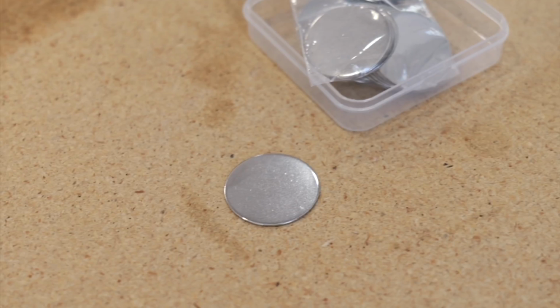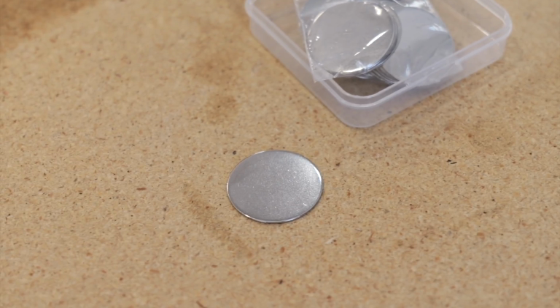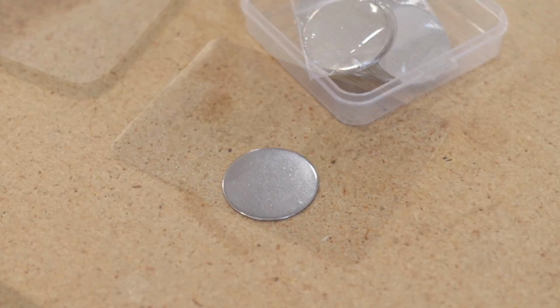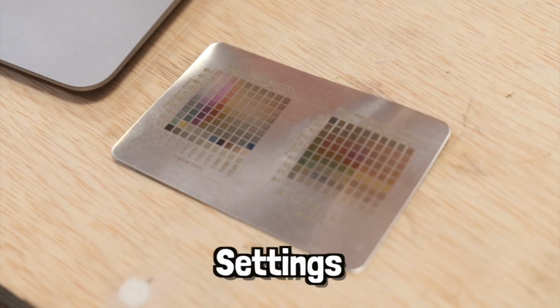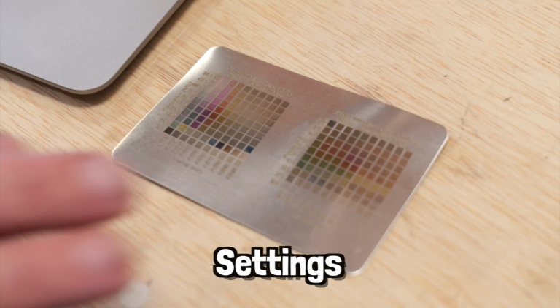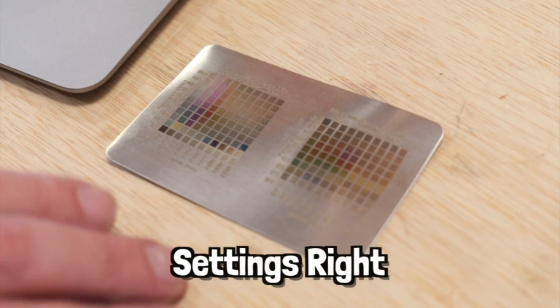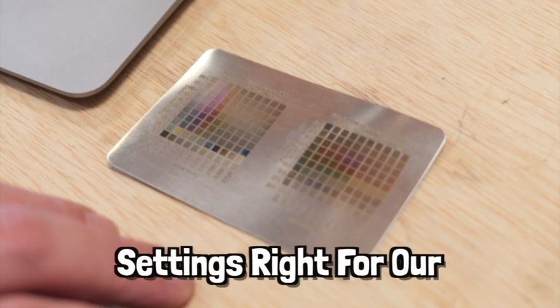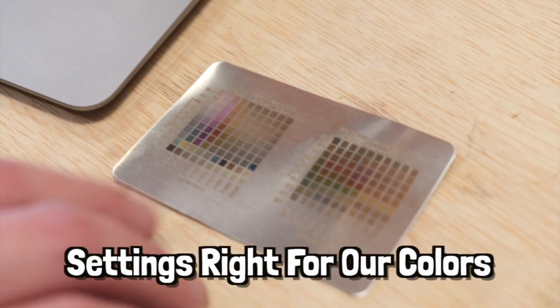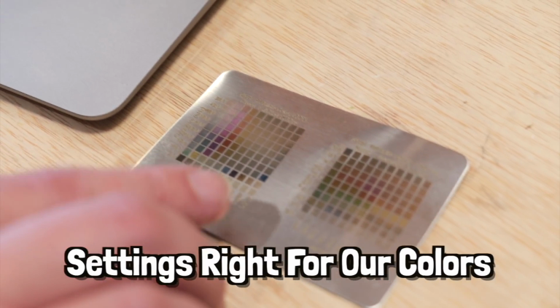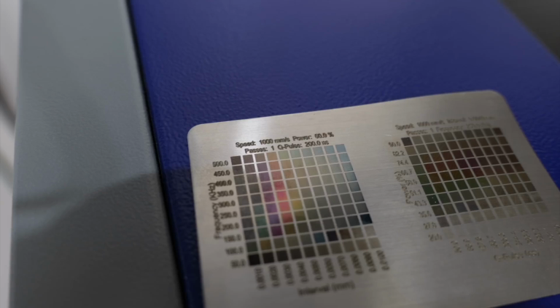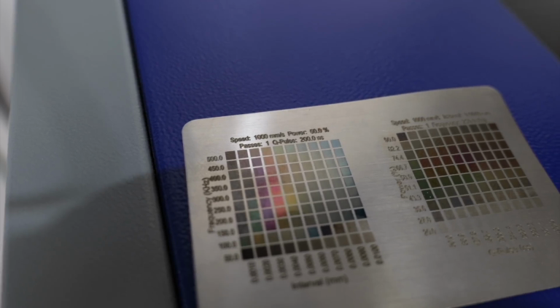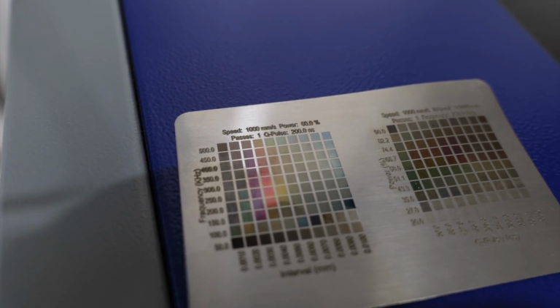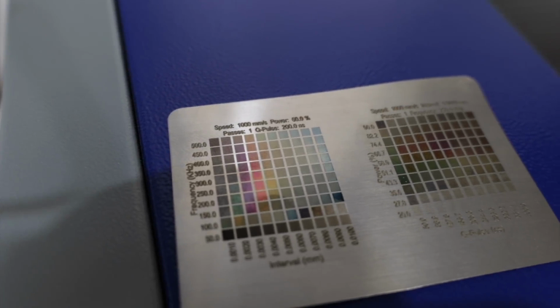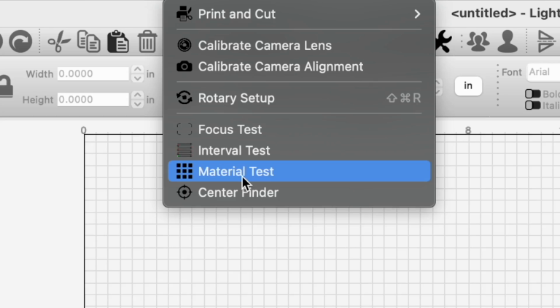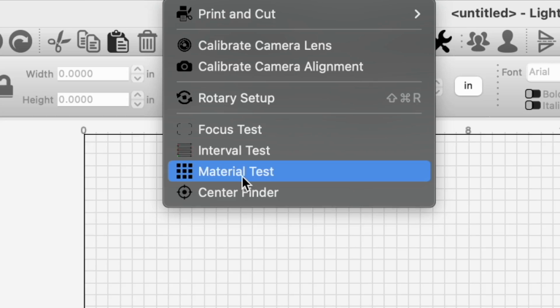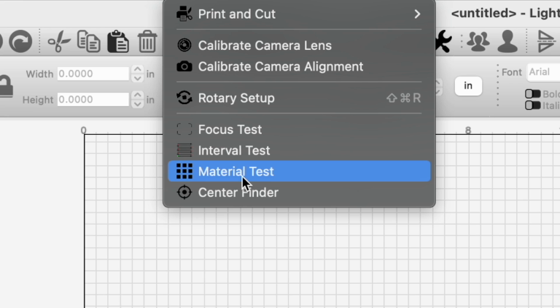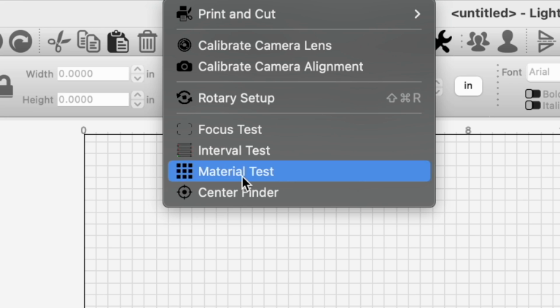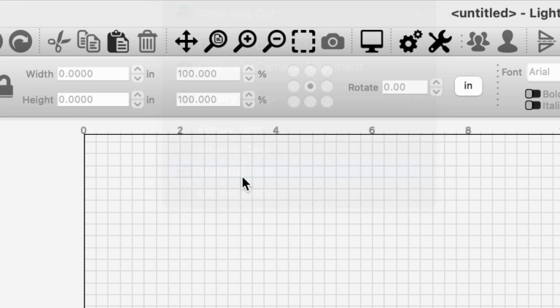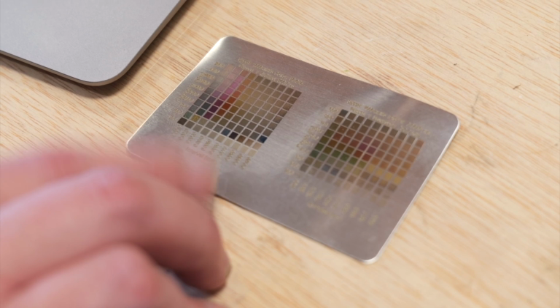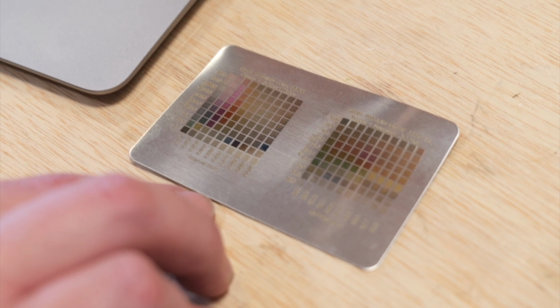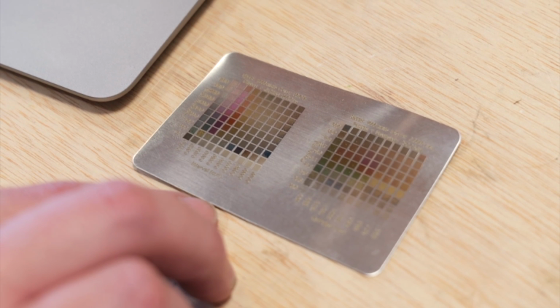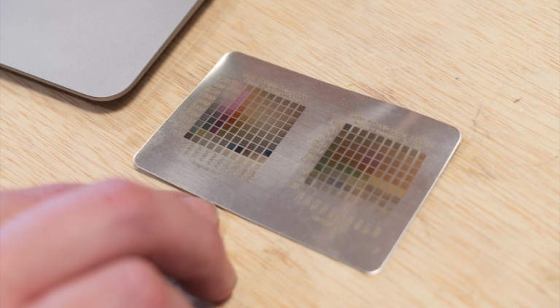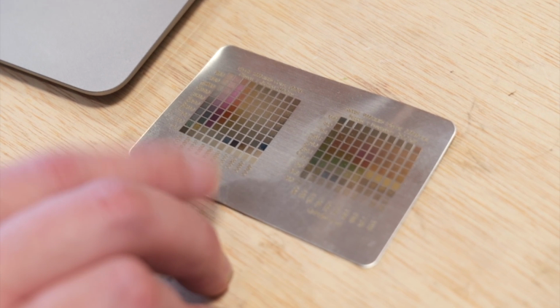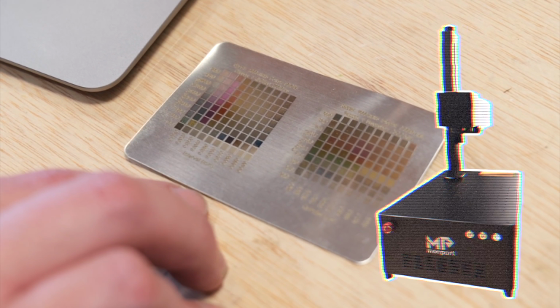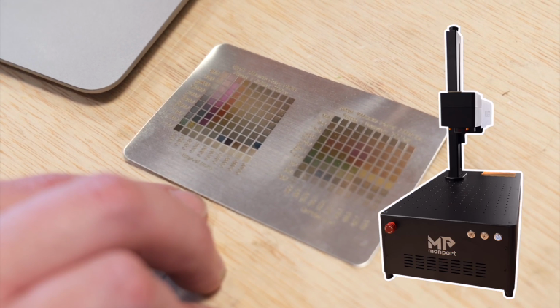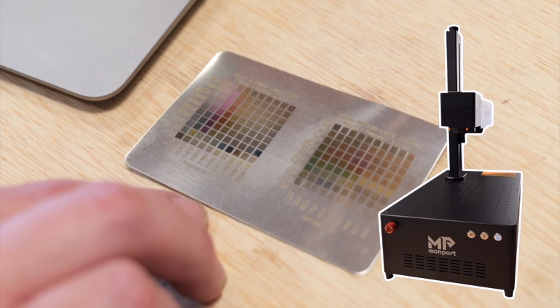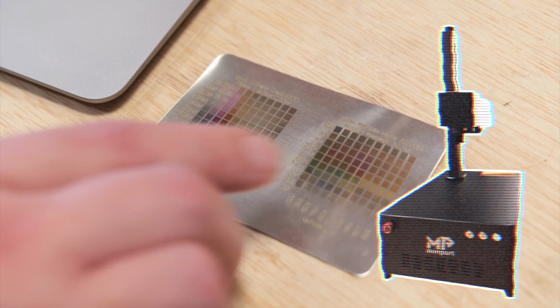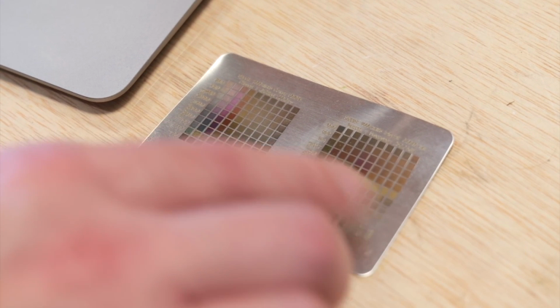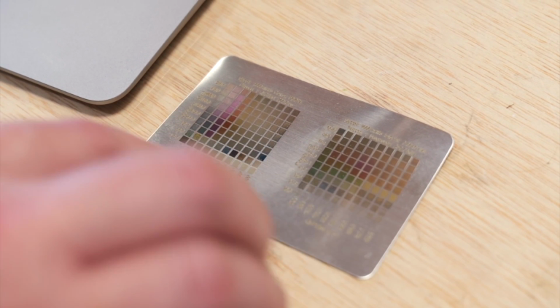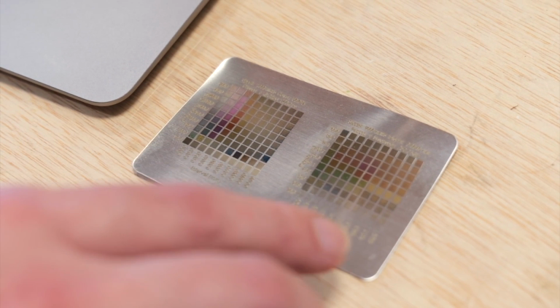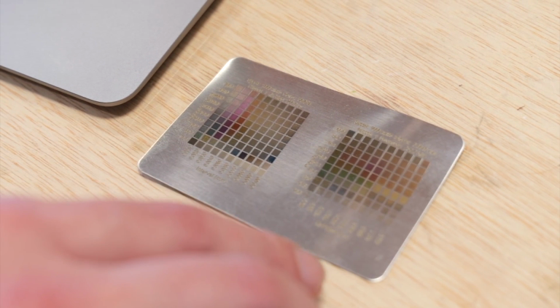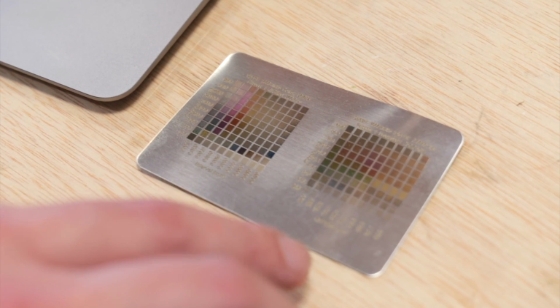To get our settings right for our colors, I'm using our little test piece that we used previously for our fiber laser to get the right color settings.